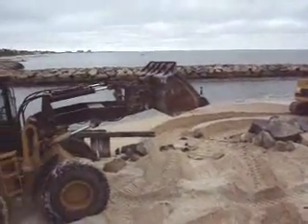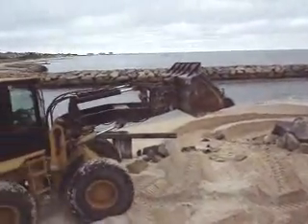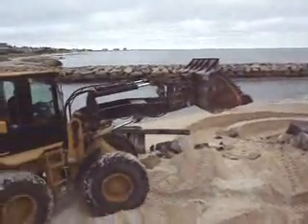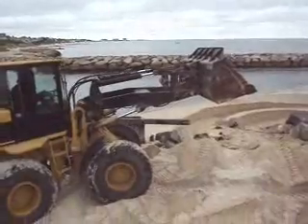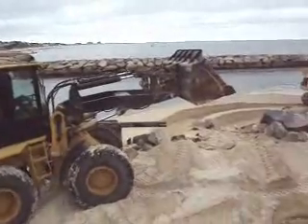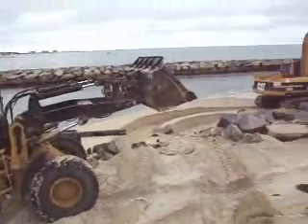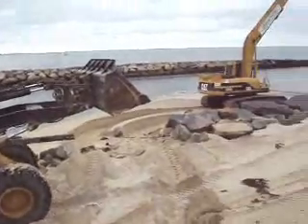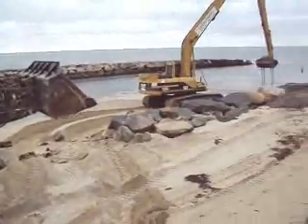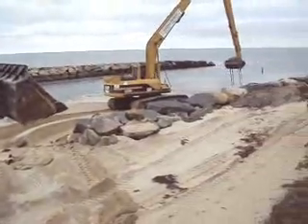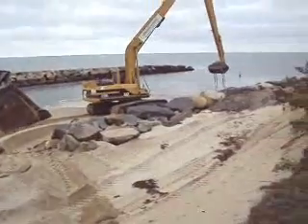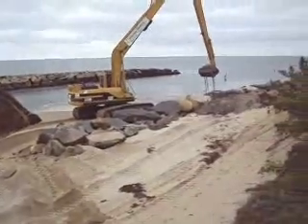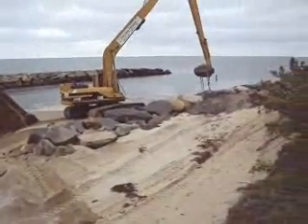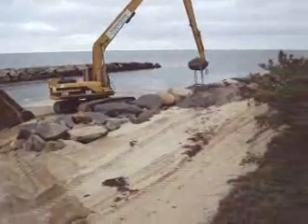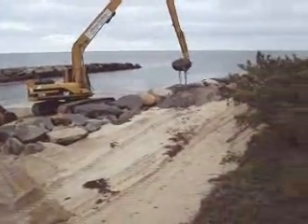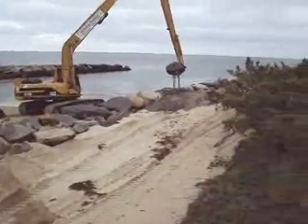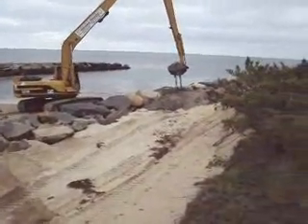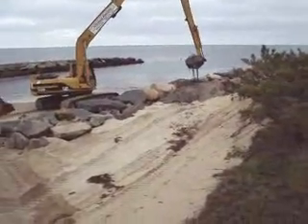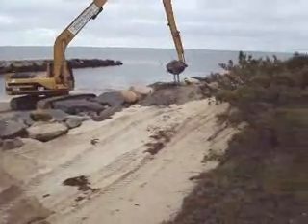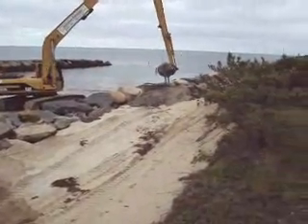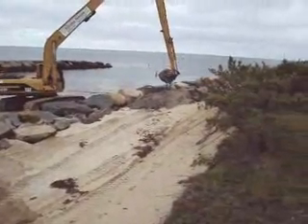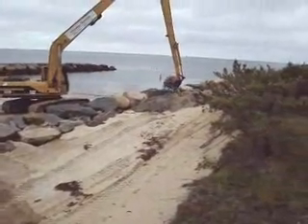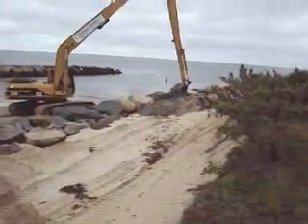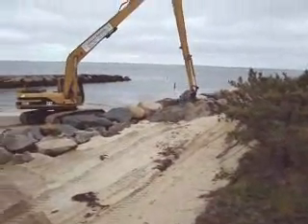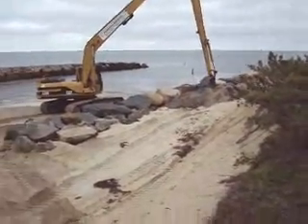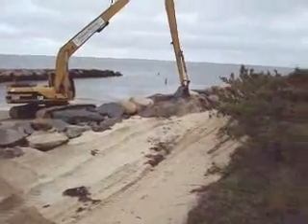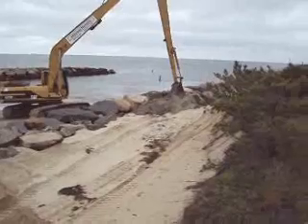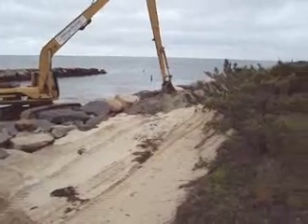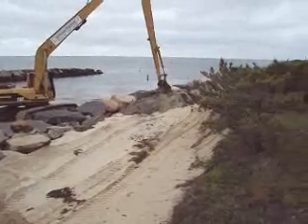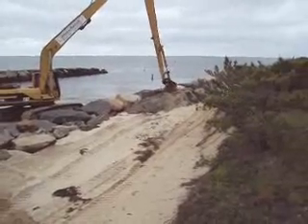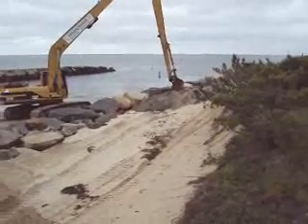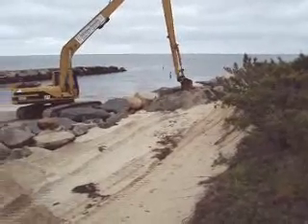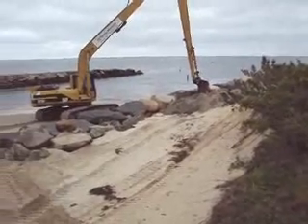We're using a loader here to spread the material into this pocket behind the breakwater. We'll be leveled out.